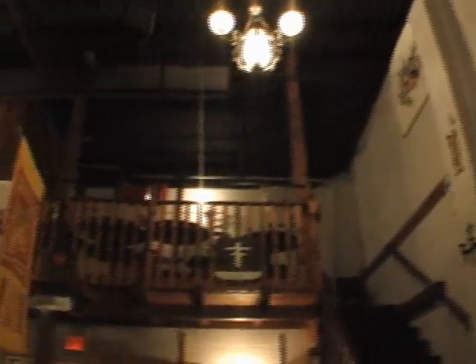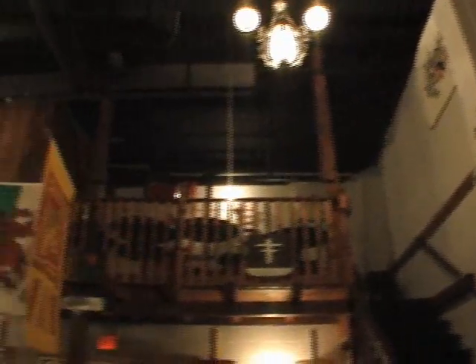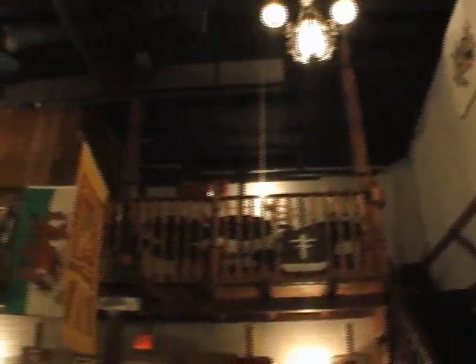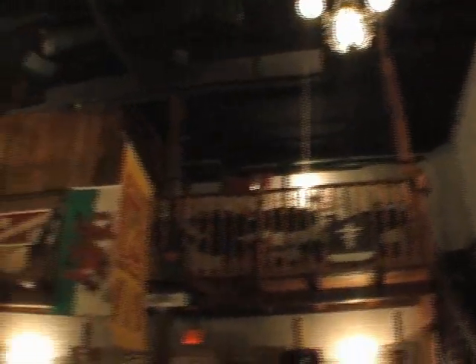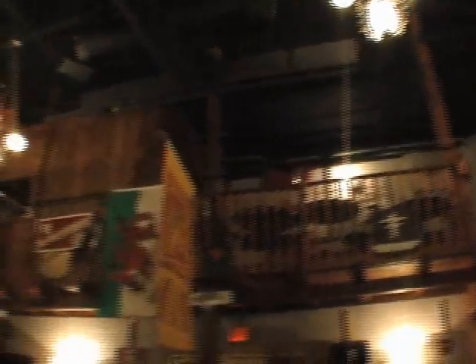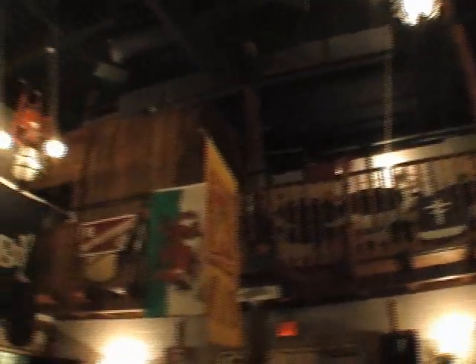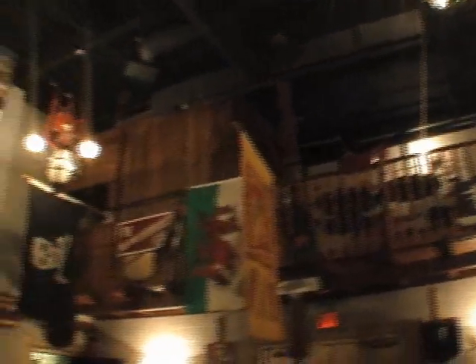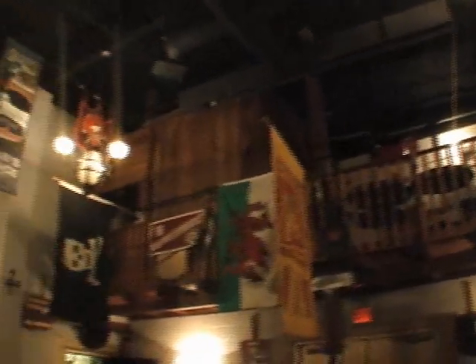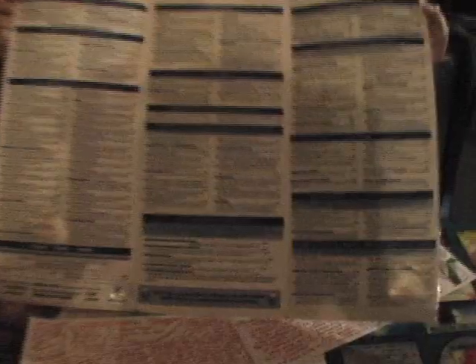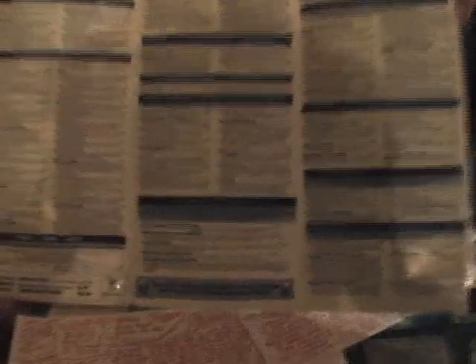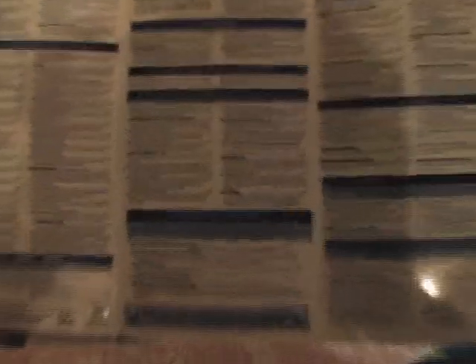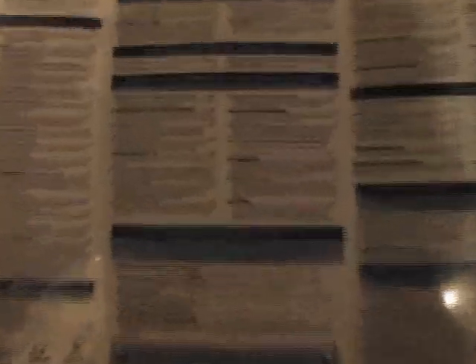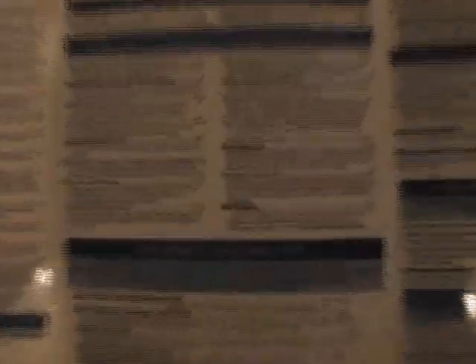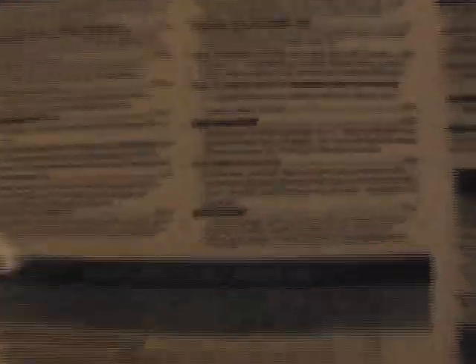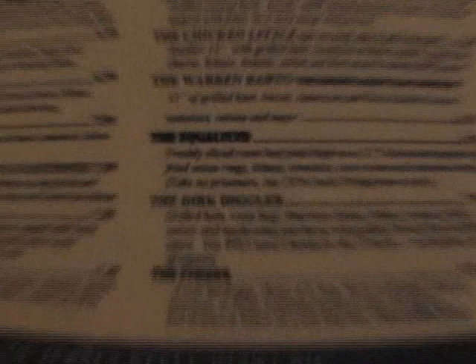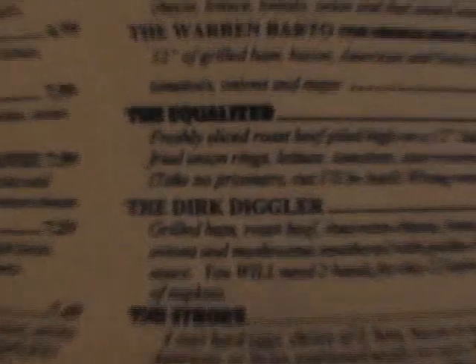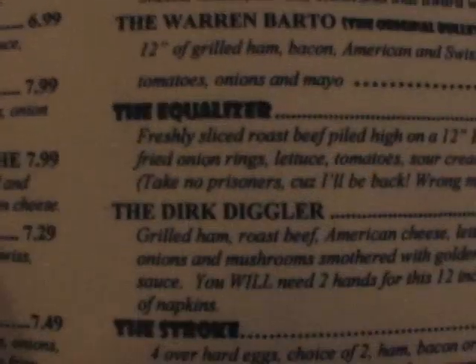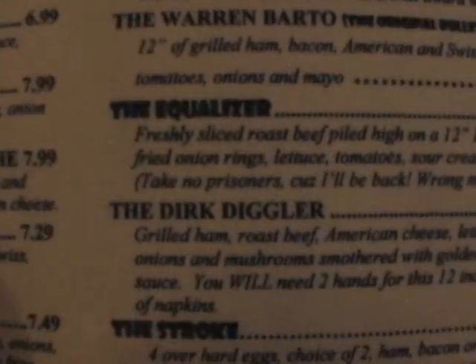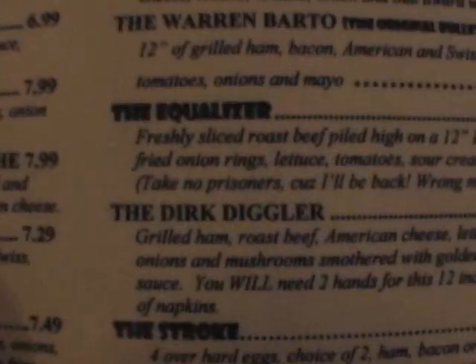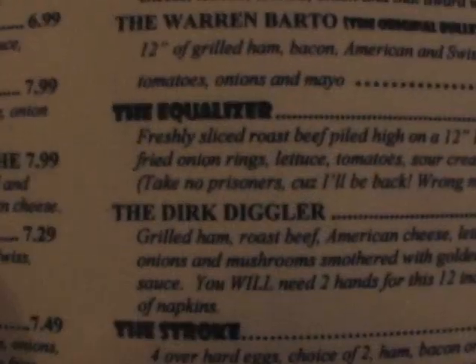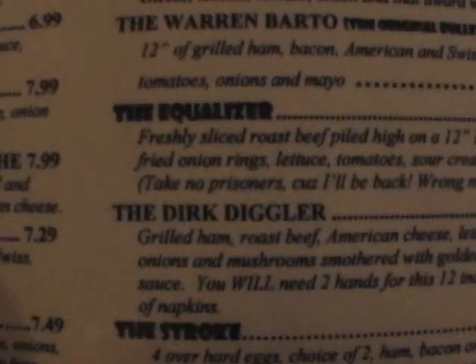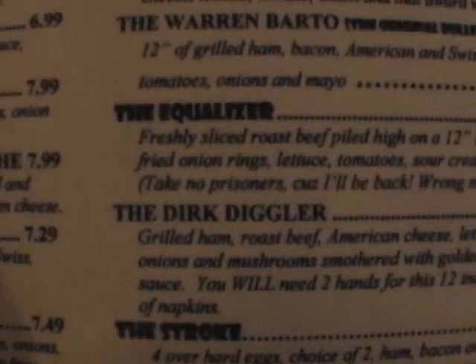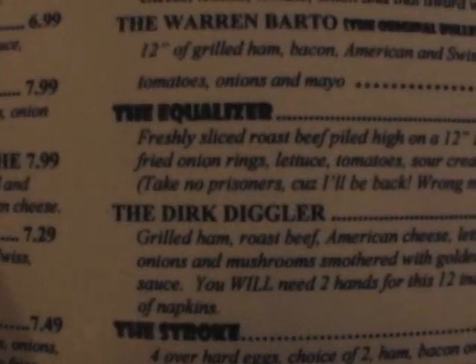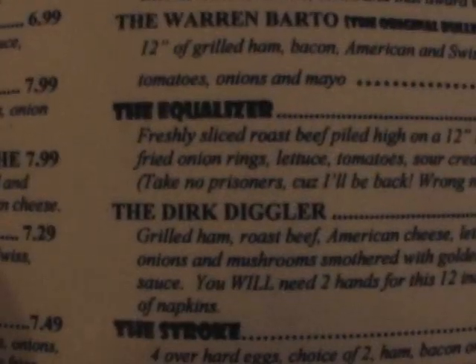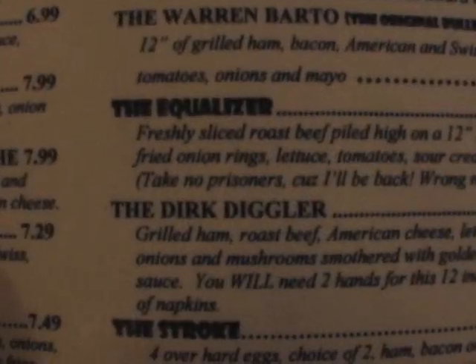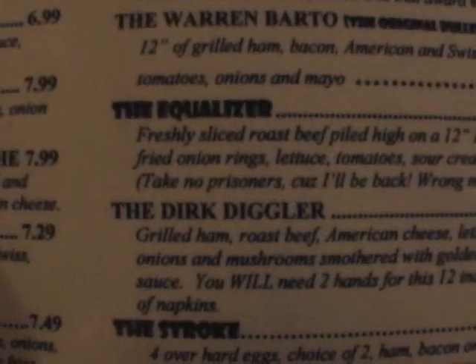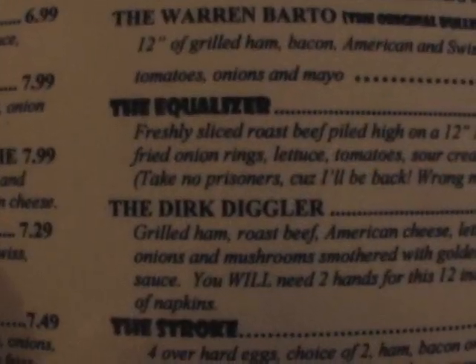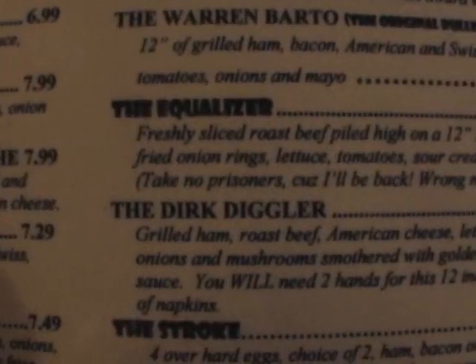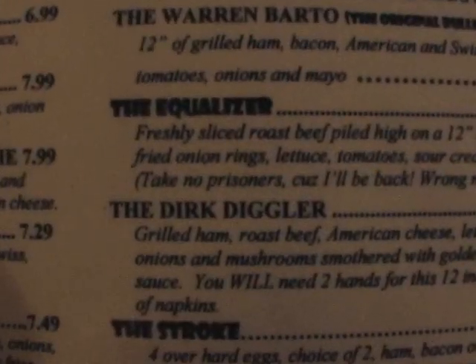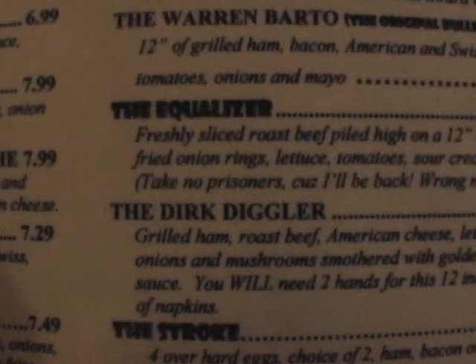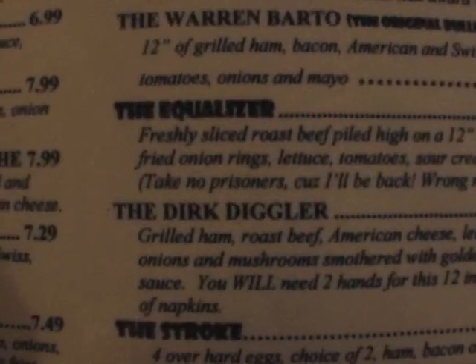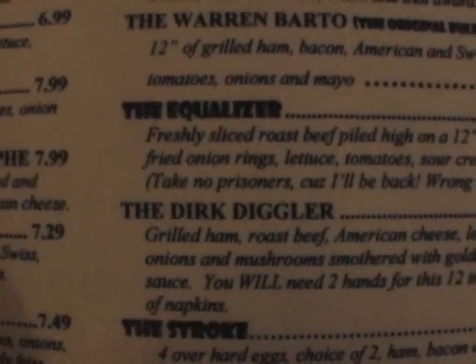It's also the only place you'll find the Dirk Diggler. Get your mind out of the gutter — it's not a hot dog.